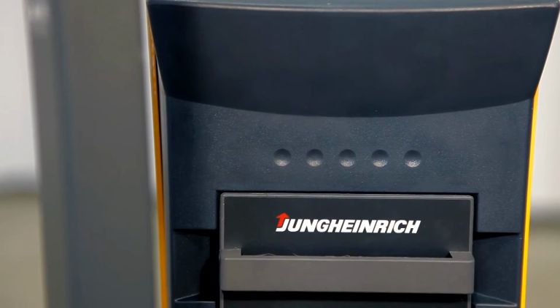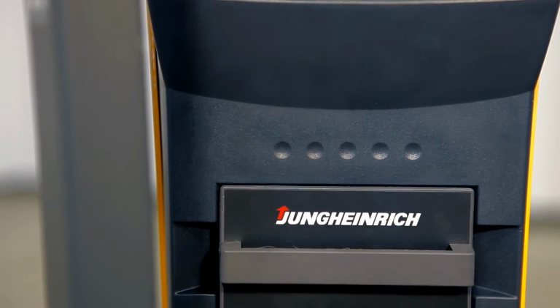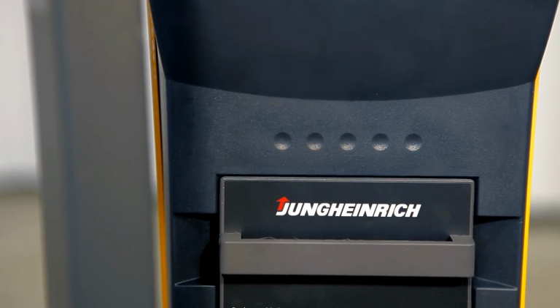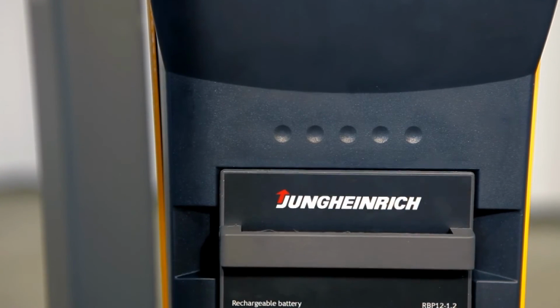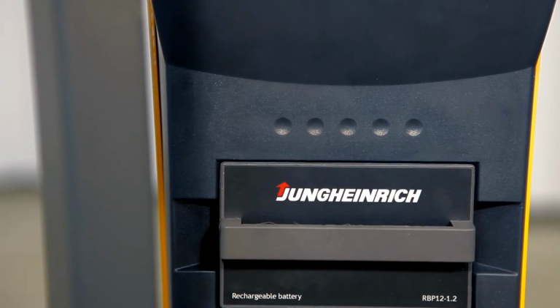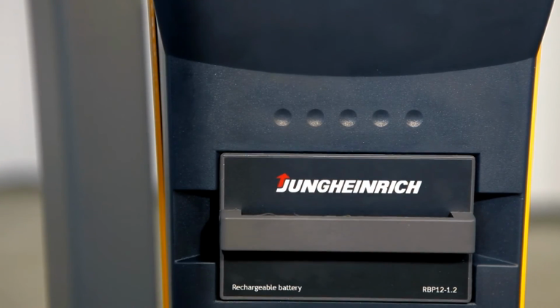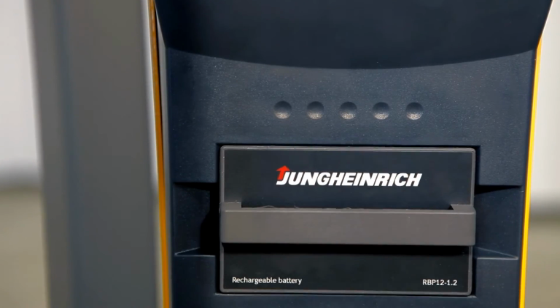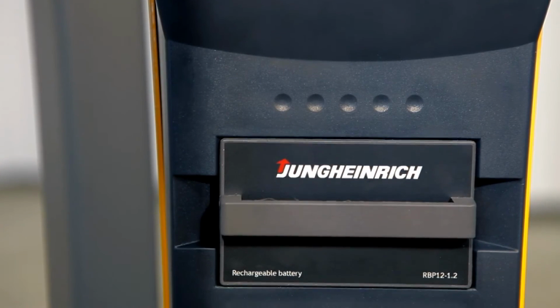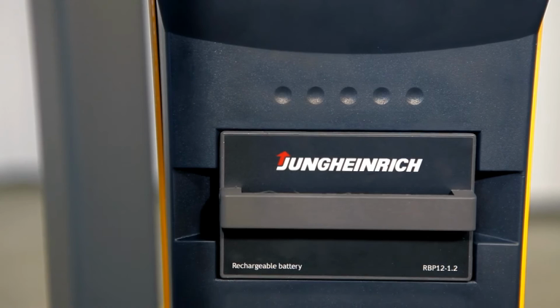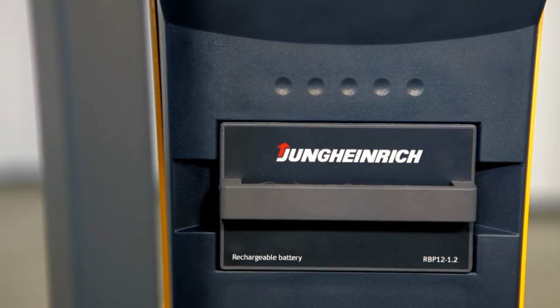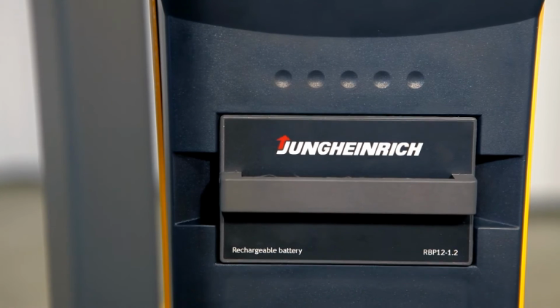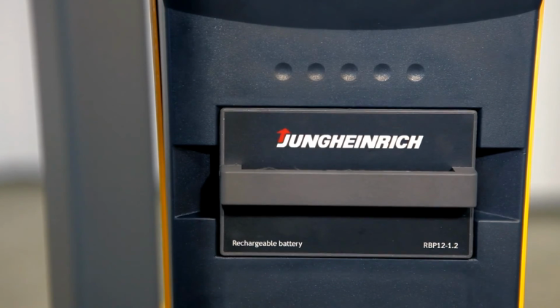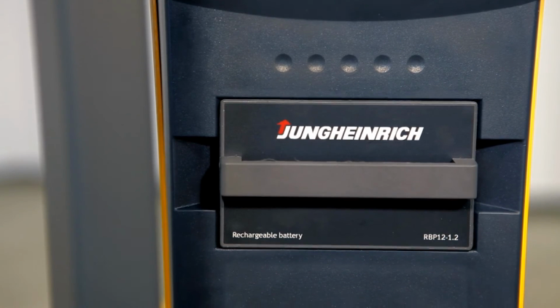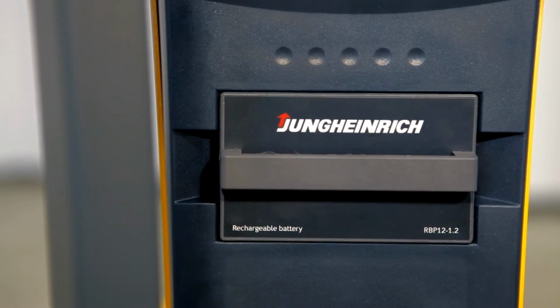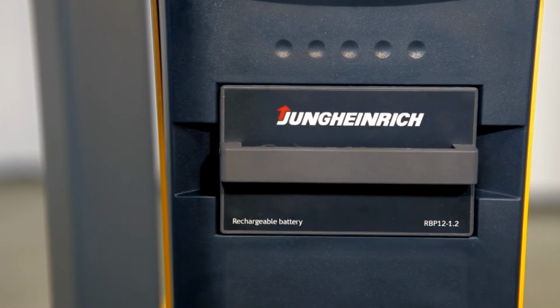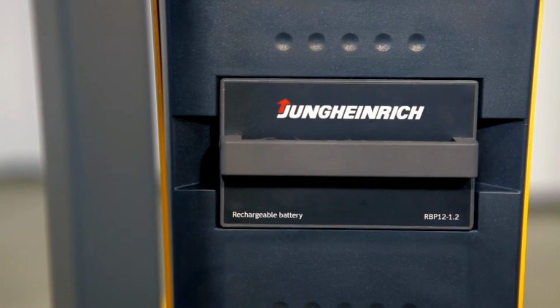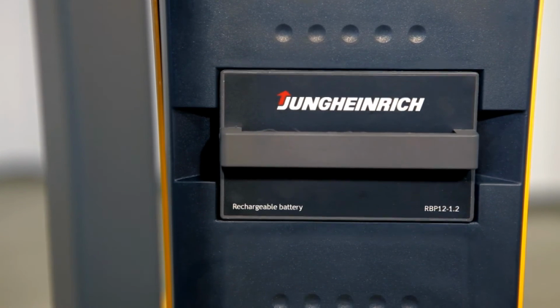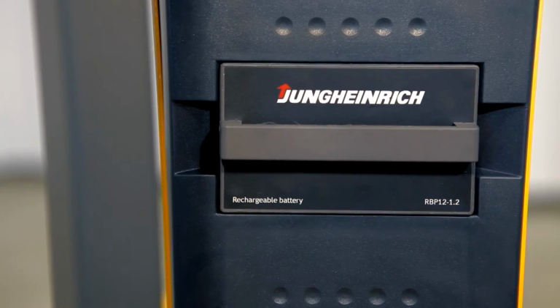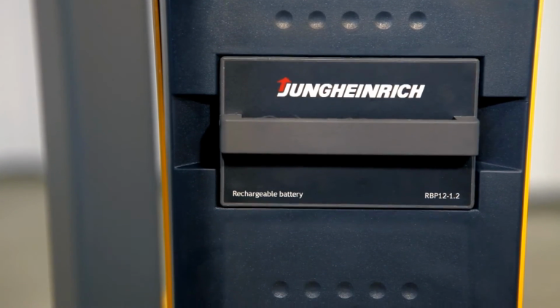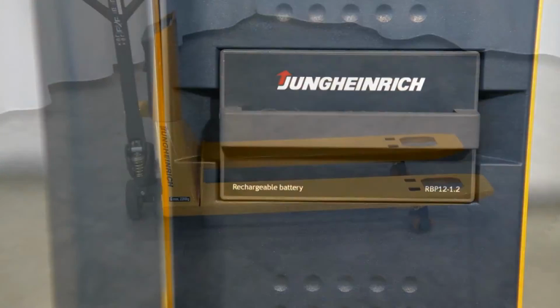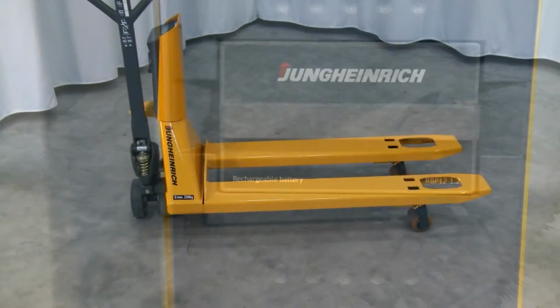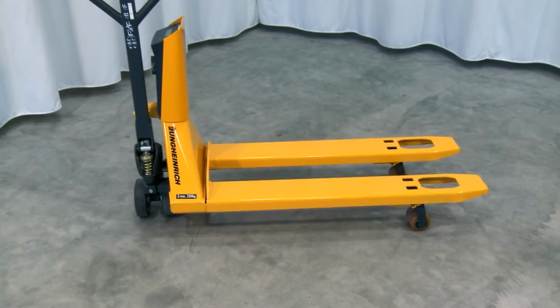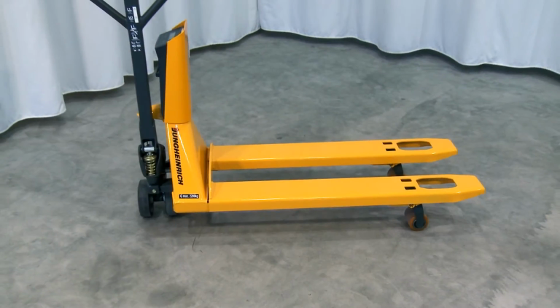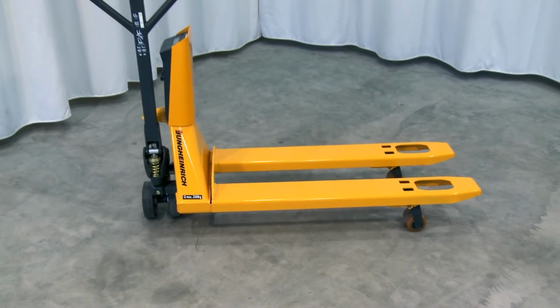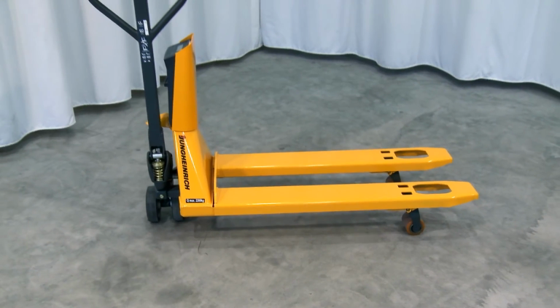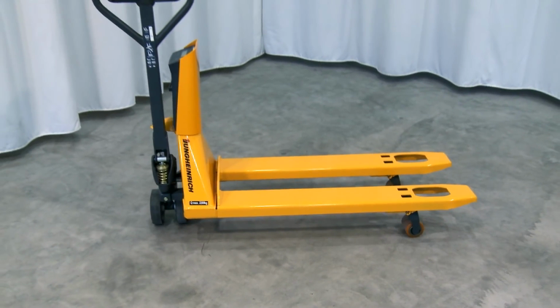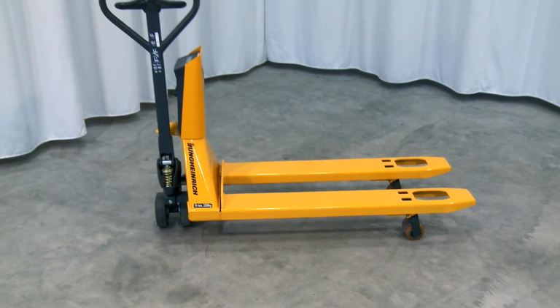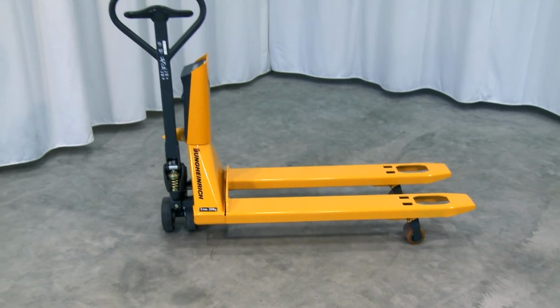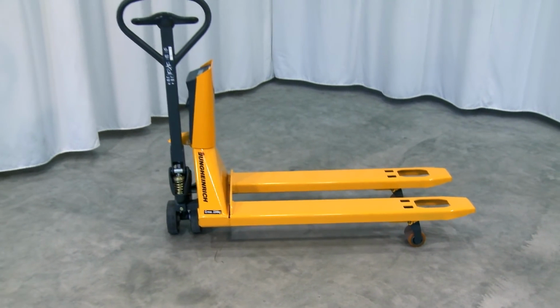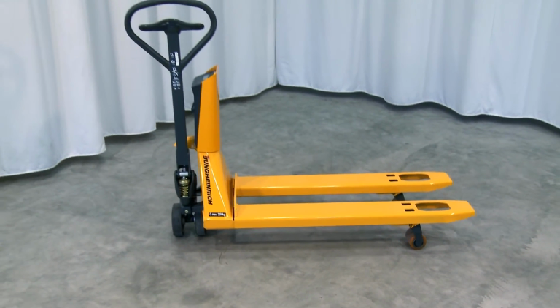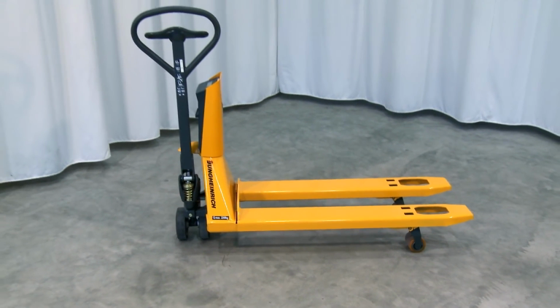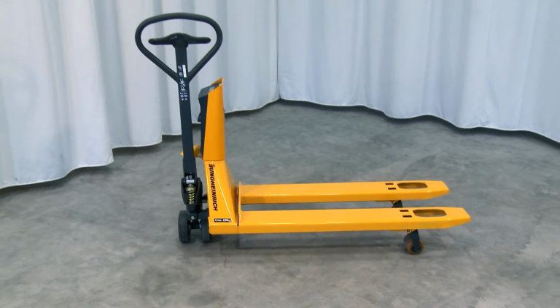The forklift is mobile and extremely accurate, and can be utilized flexibly in storage, production, and dispatch.